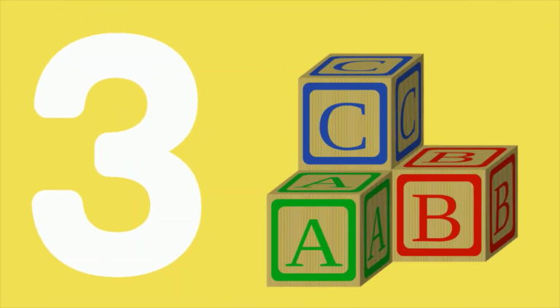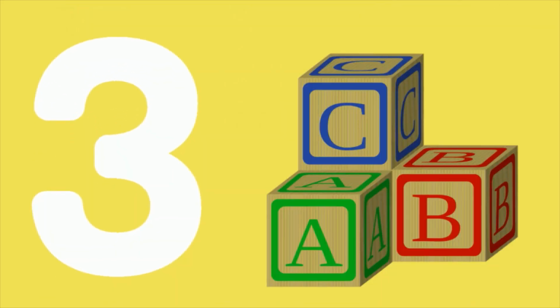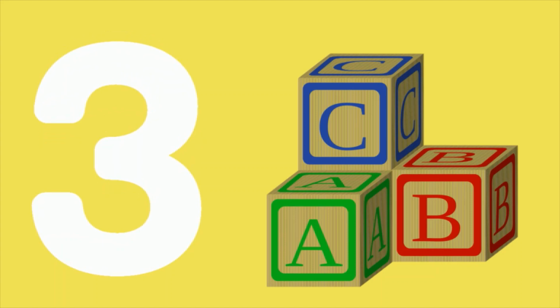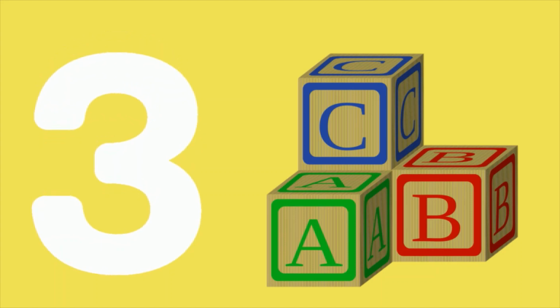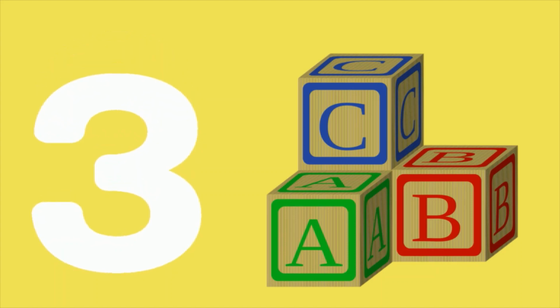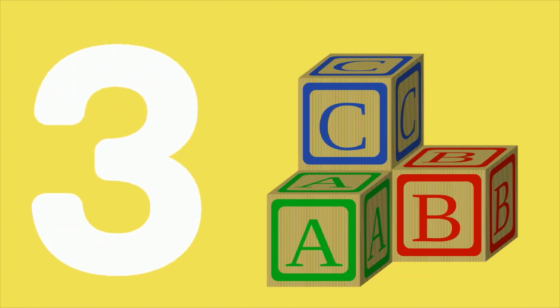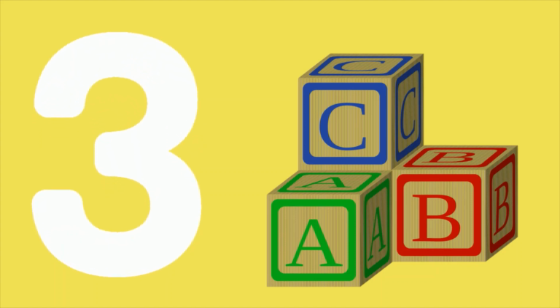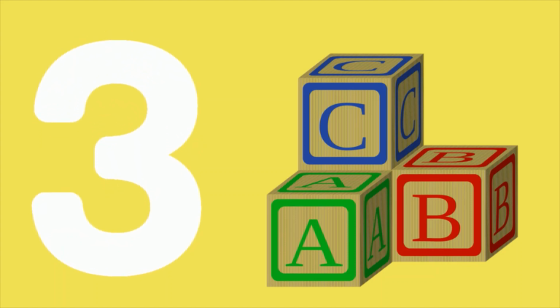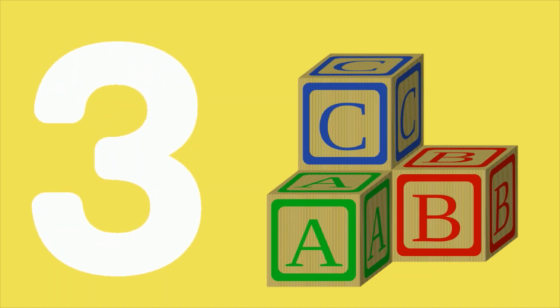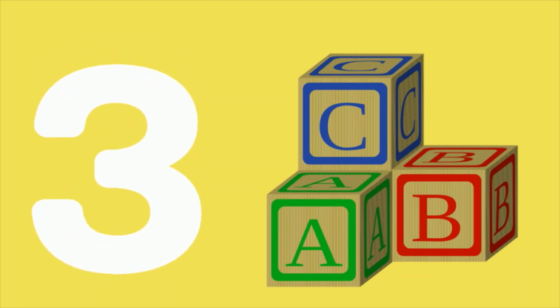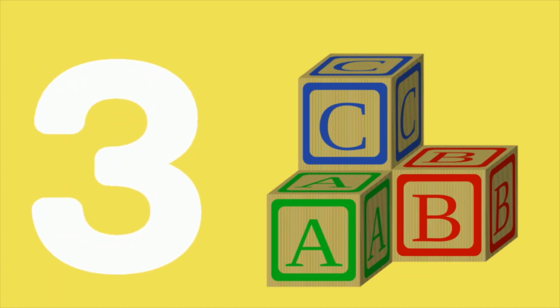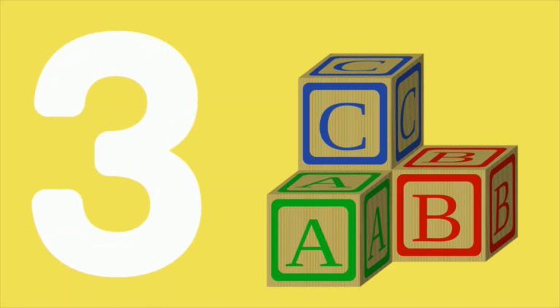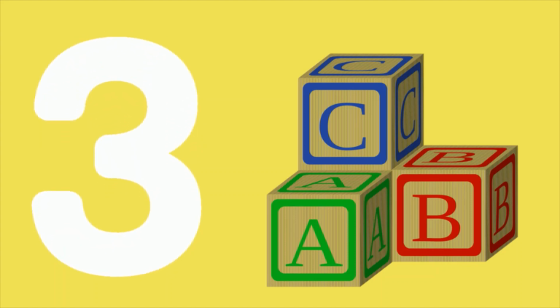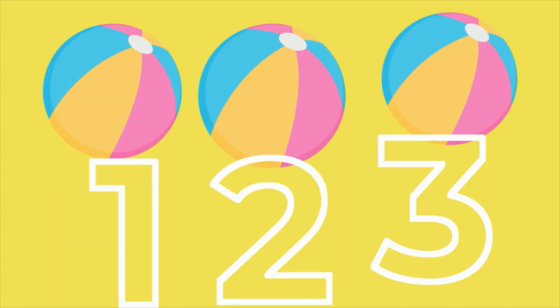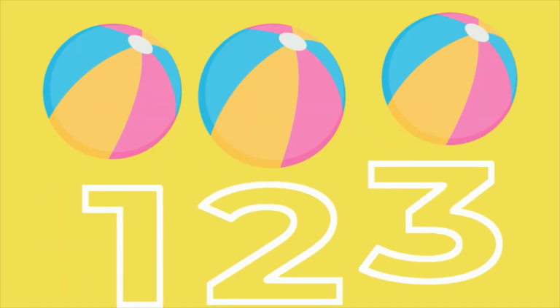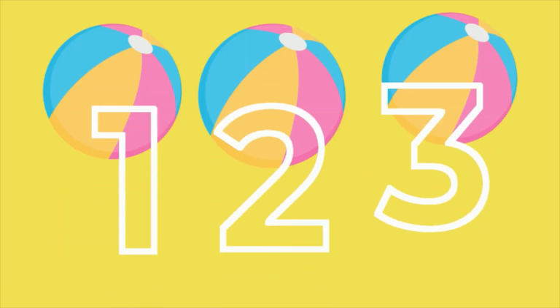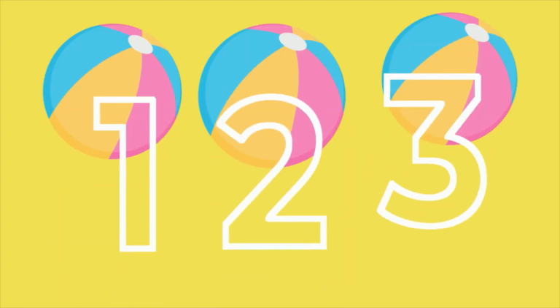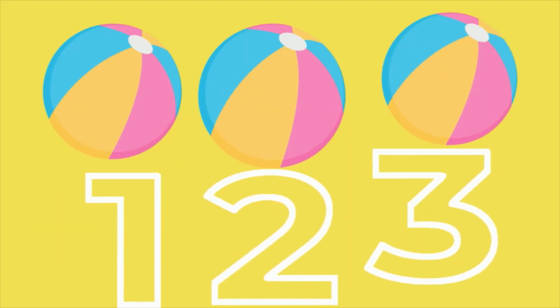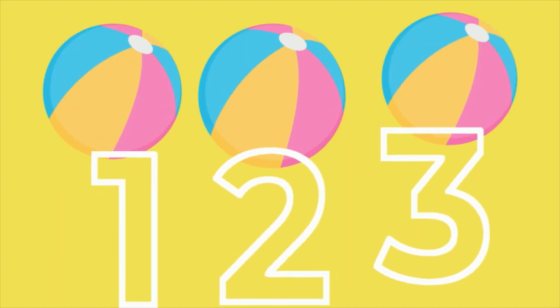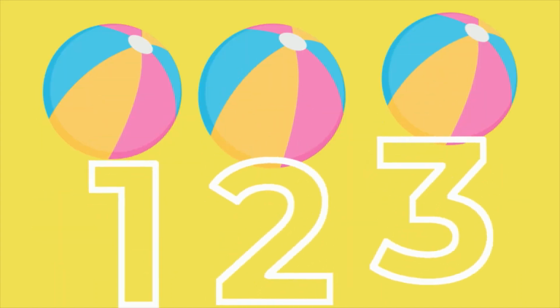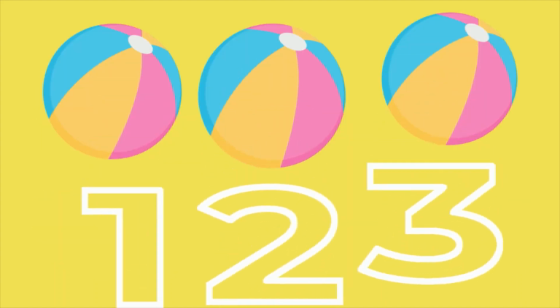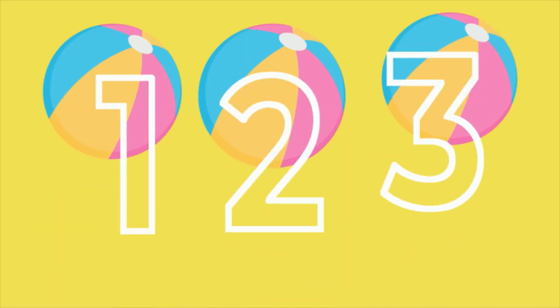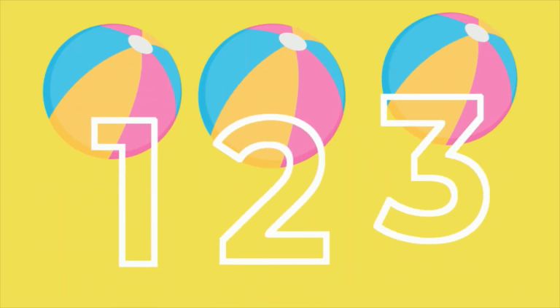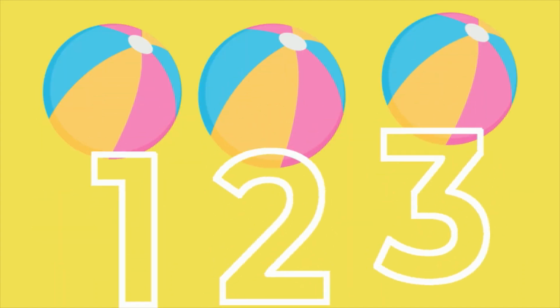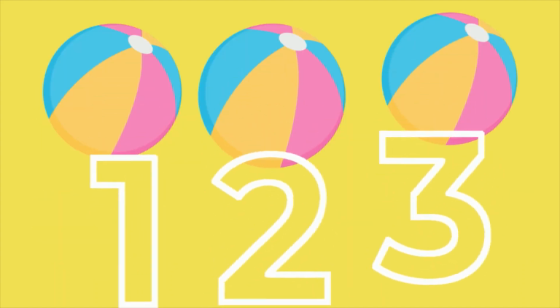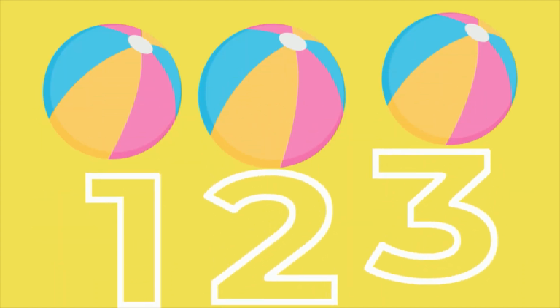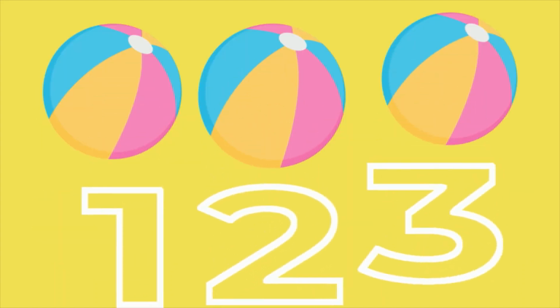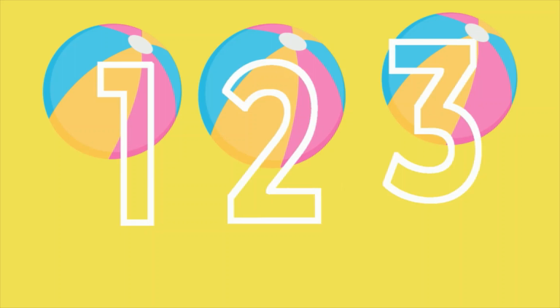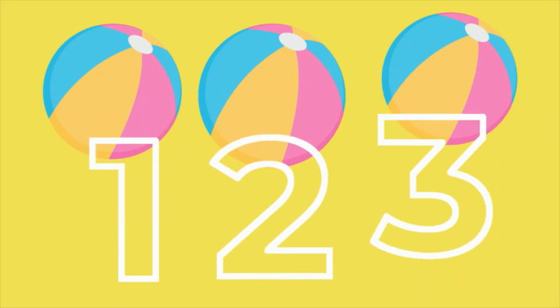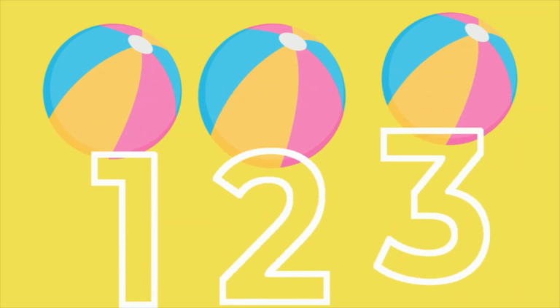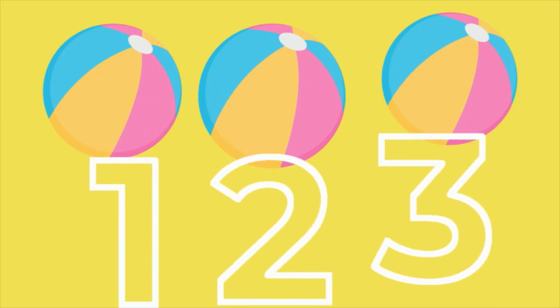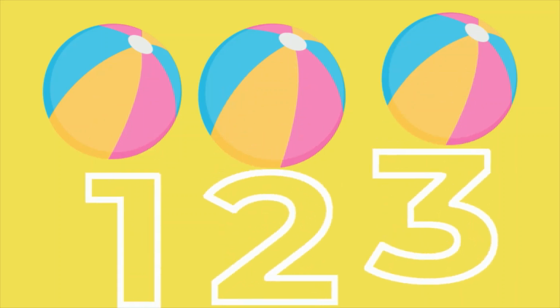Three blocks are showing. Let's count. One, two, three balls.